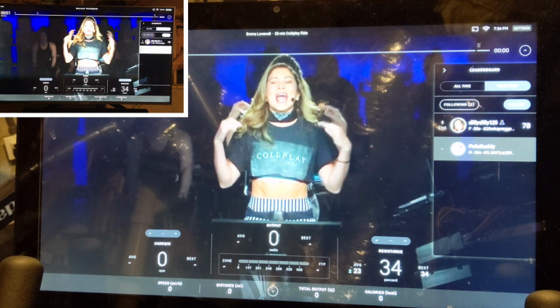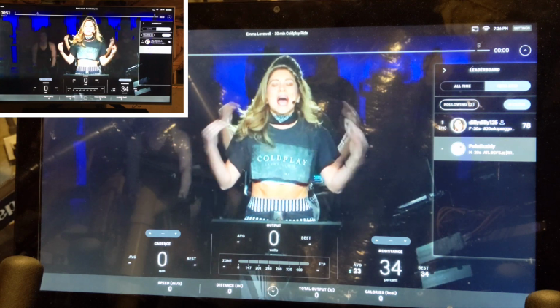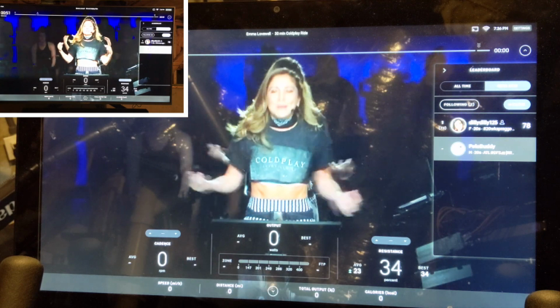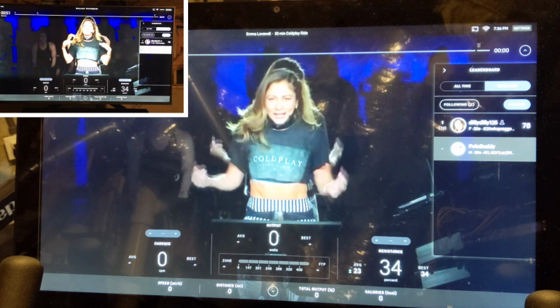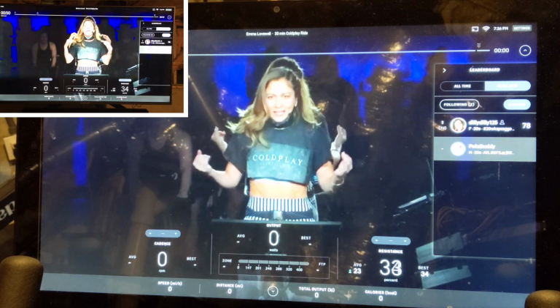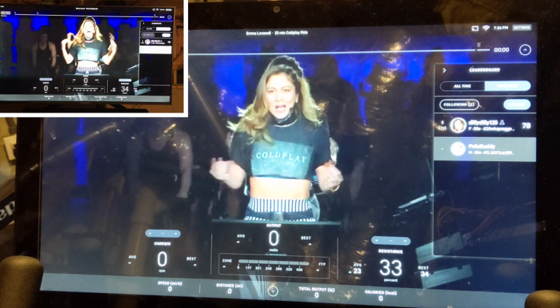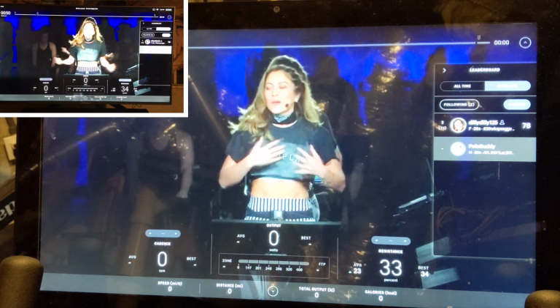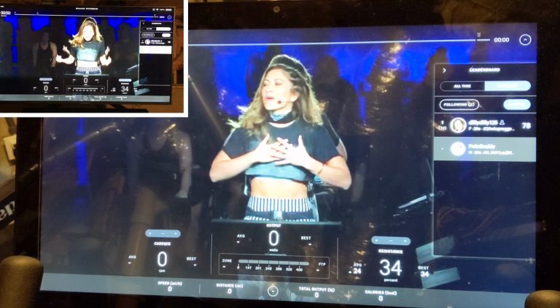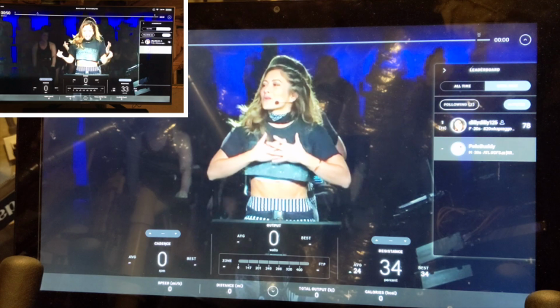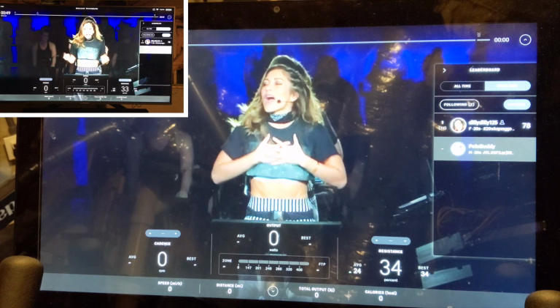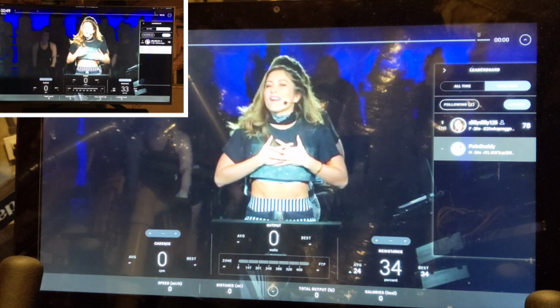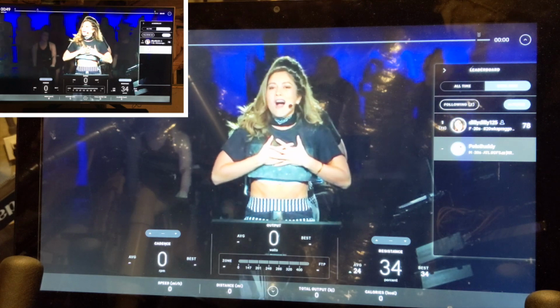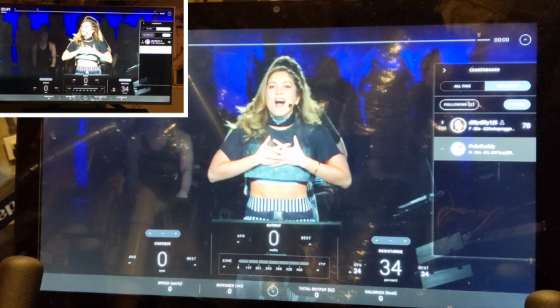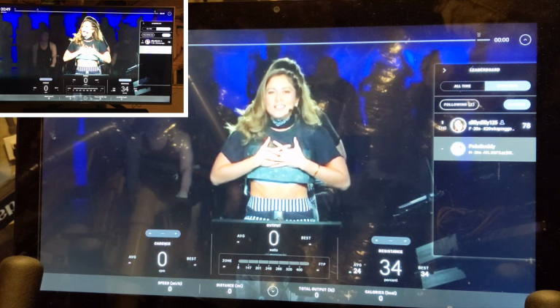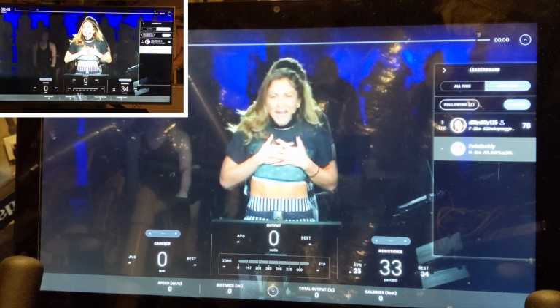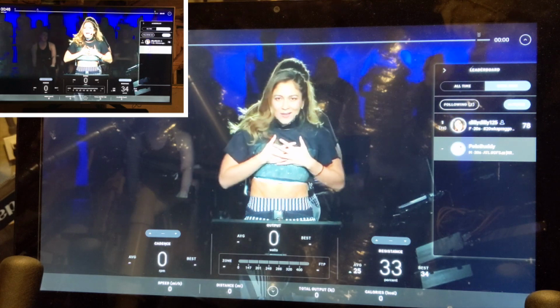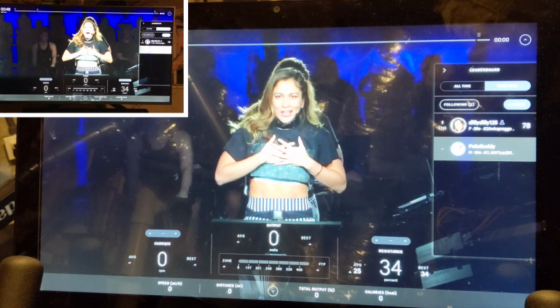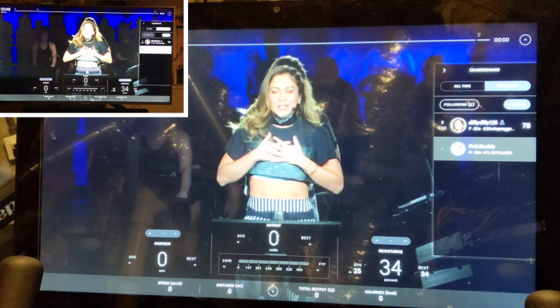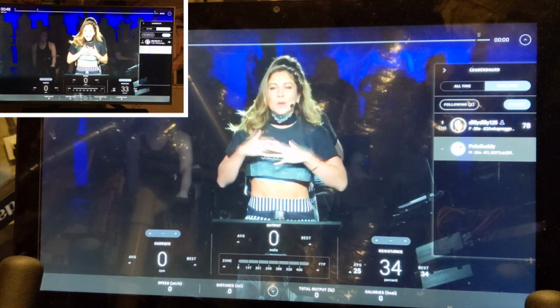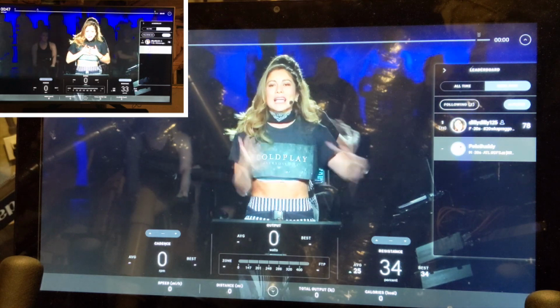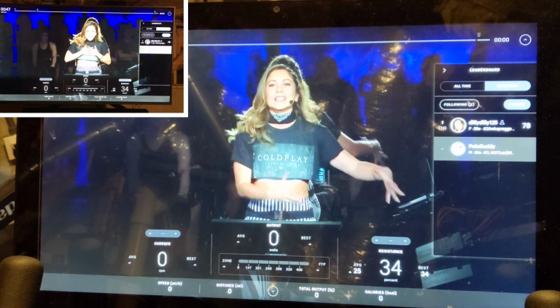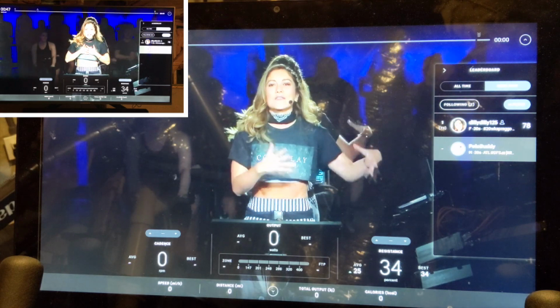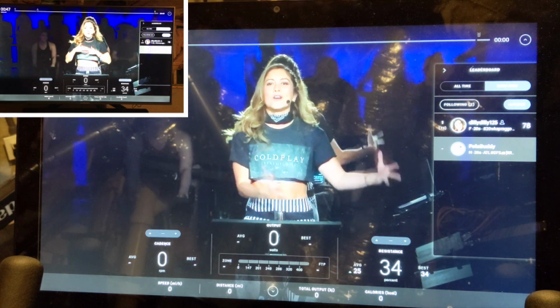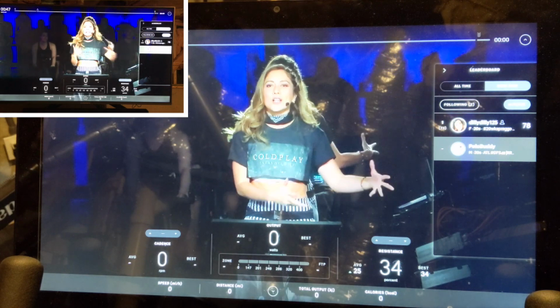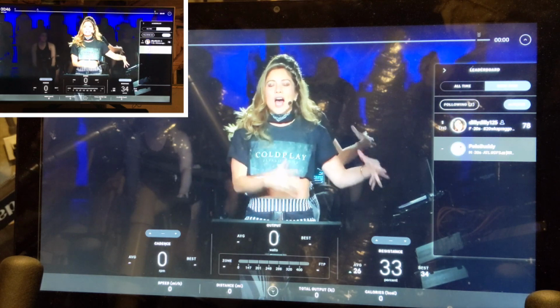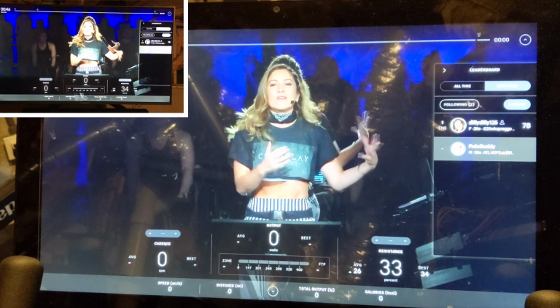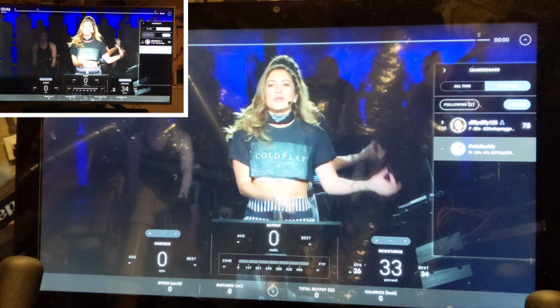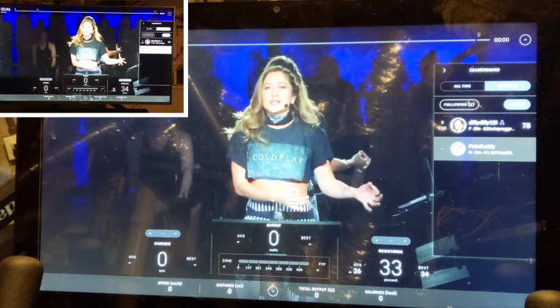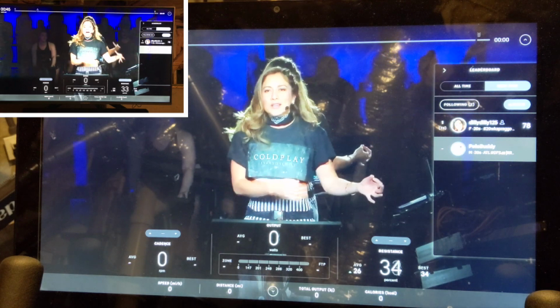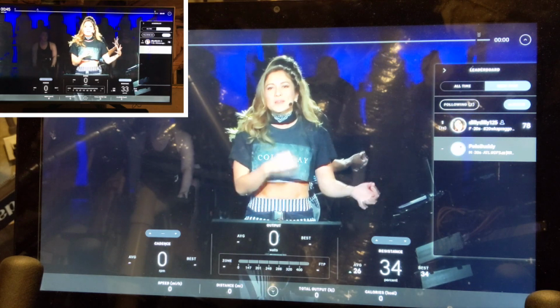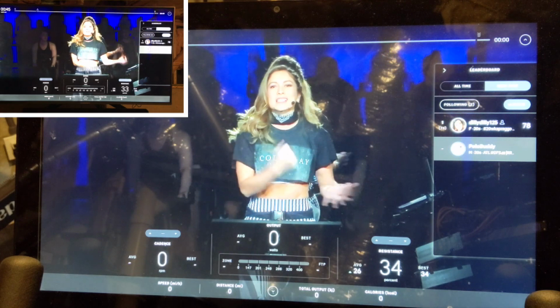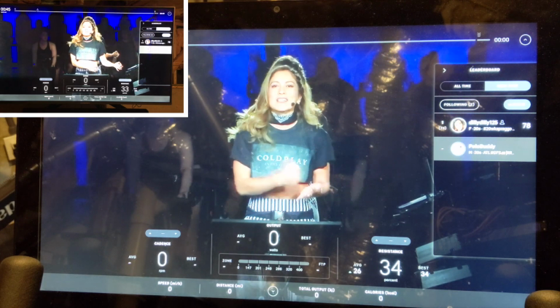When you are done with your workout, you'll want to go back into Settings, click Cast Screen again, and disconnect.